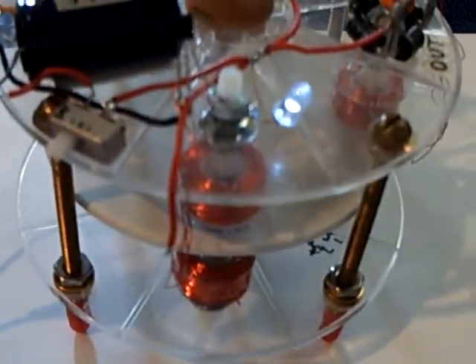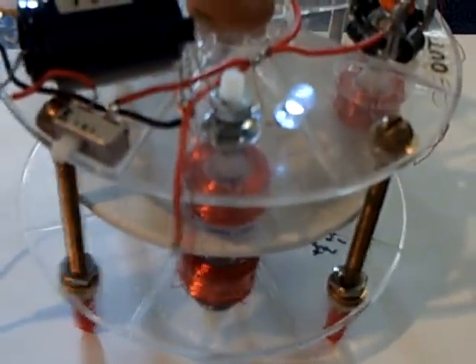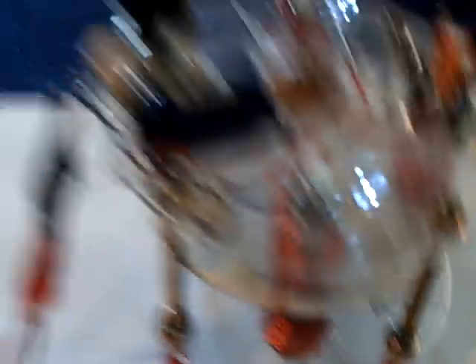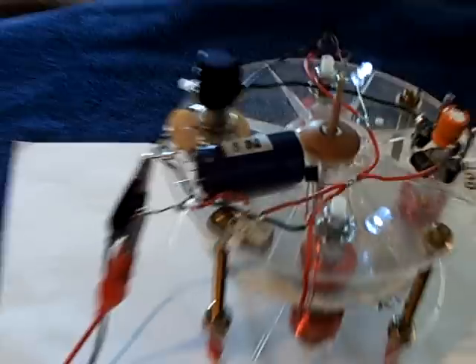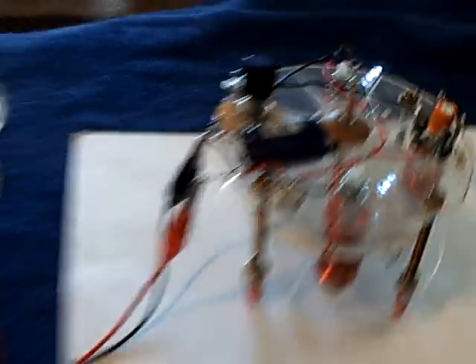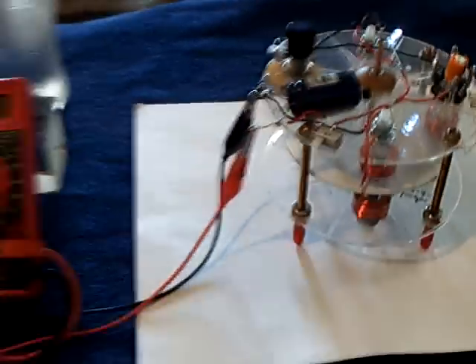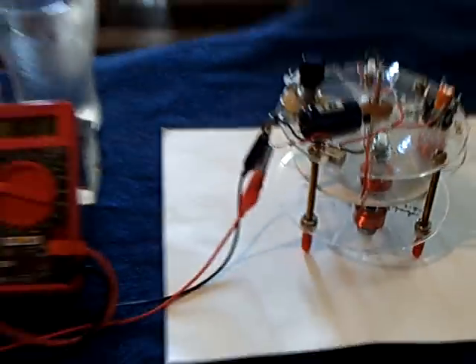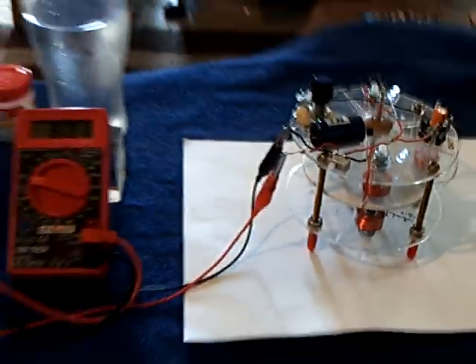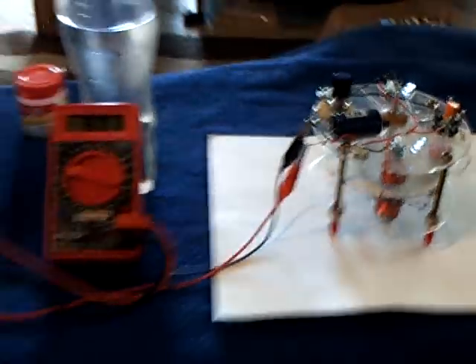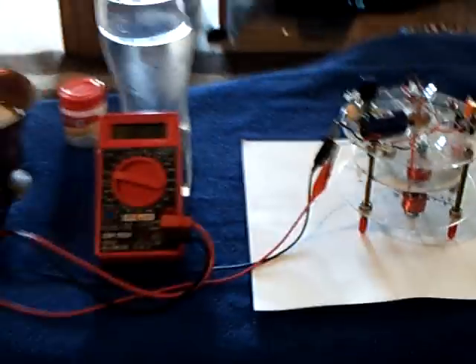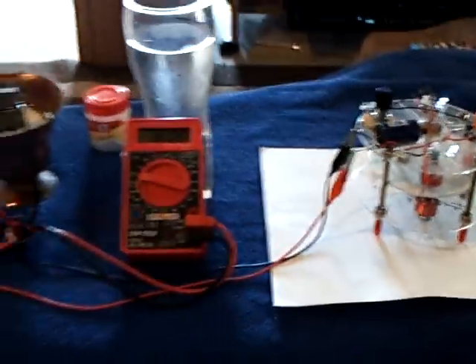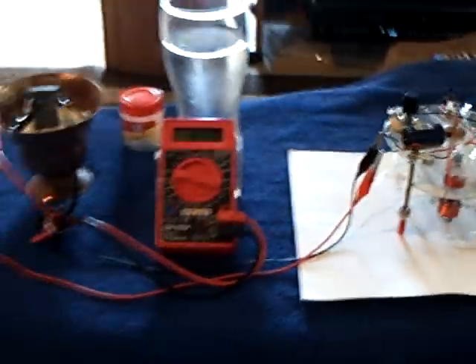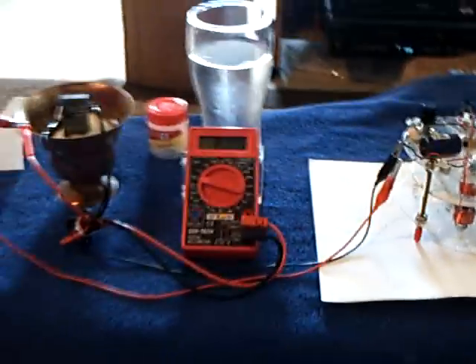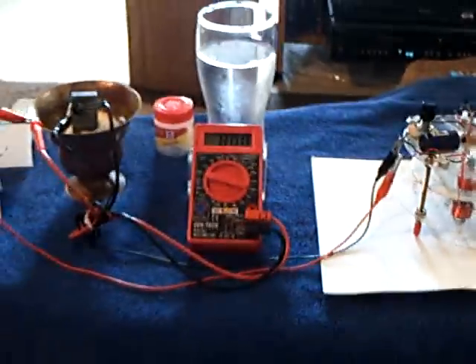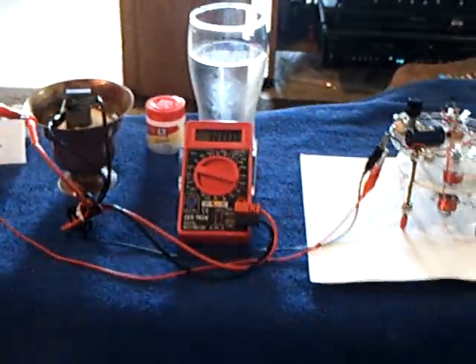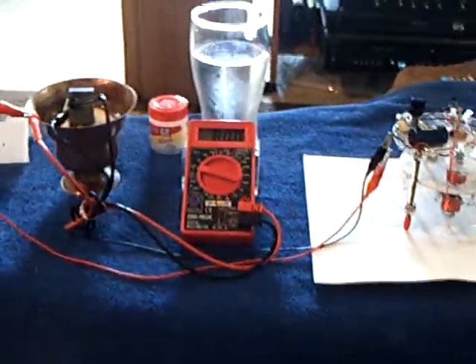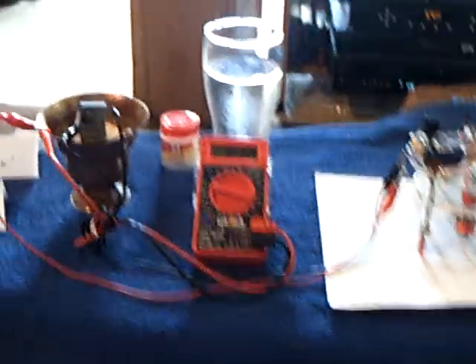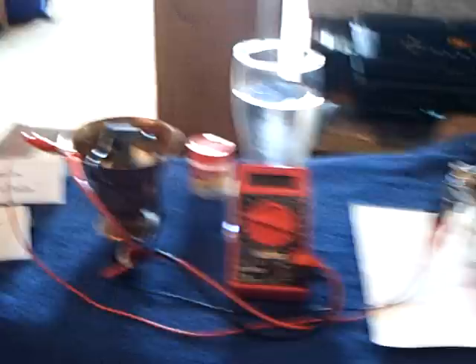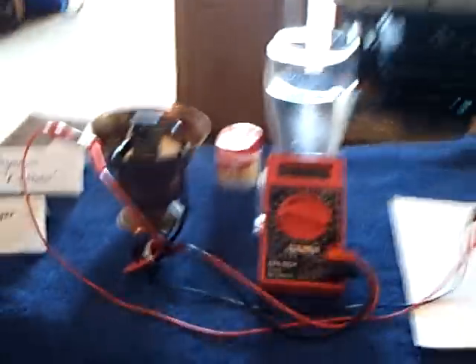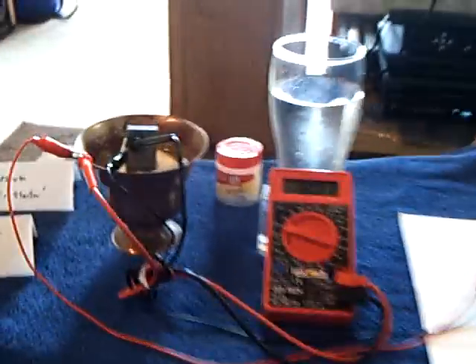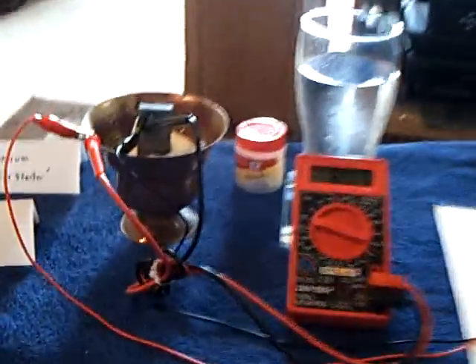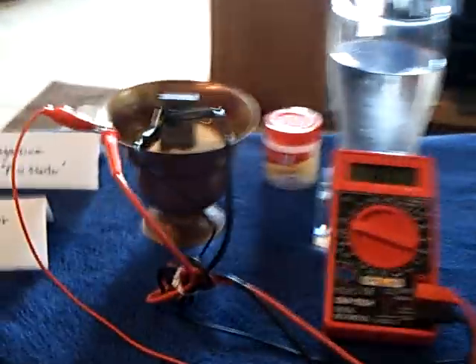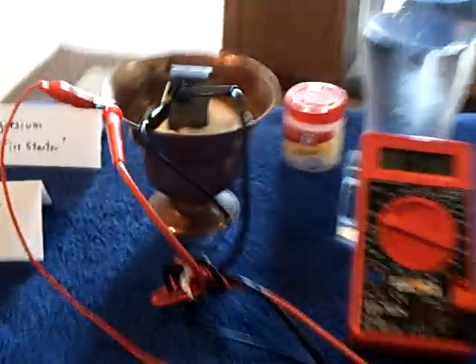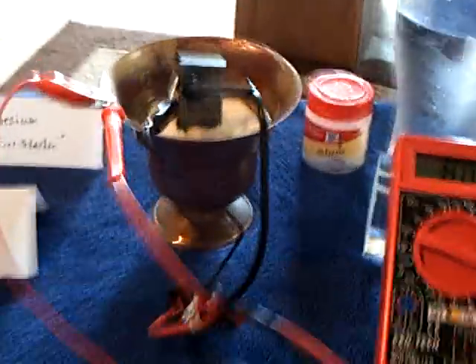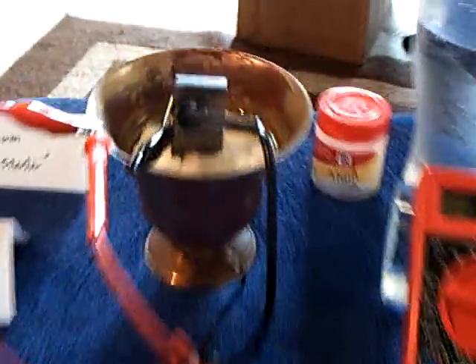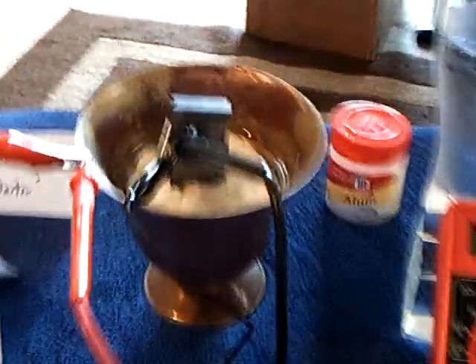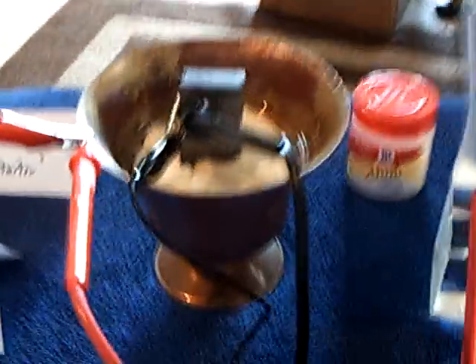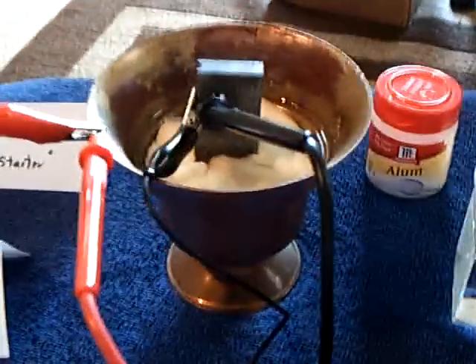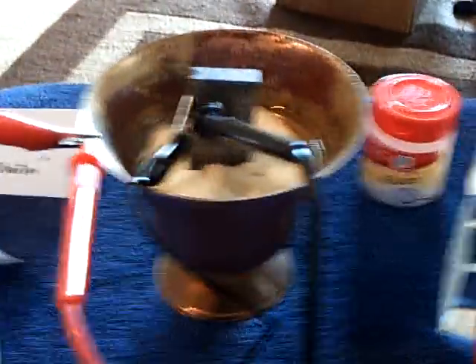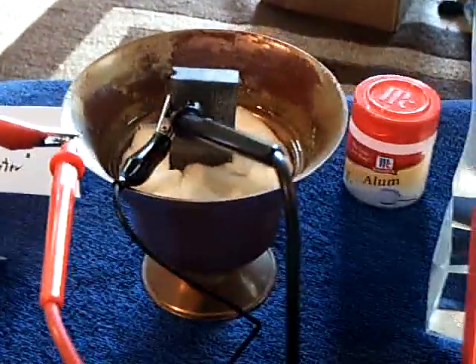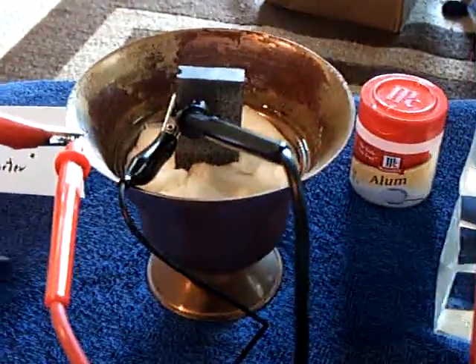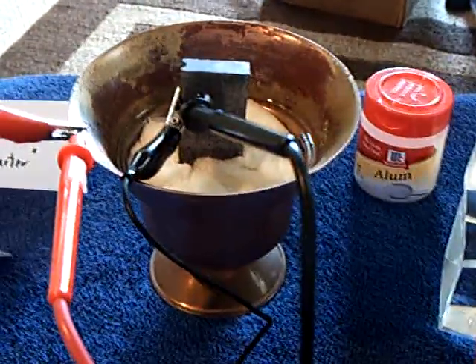Anyway, thanks for watching. That's what I've been doing today — working with my copper bowl battery.